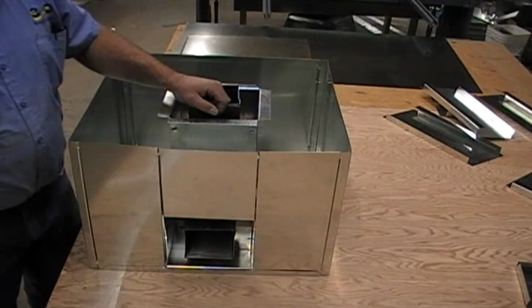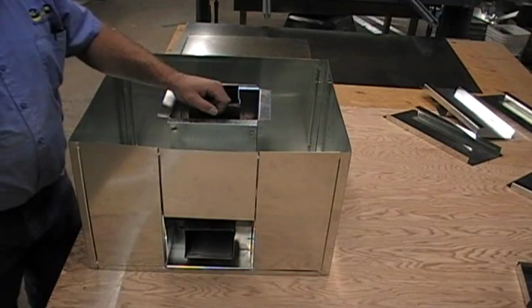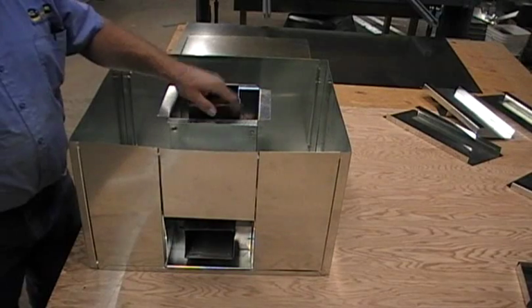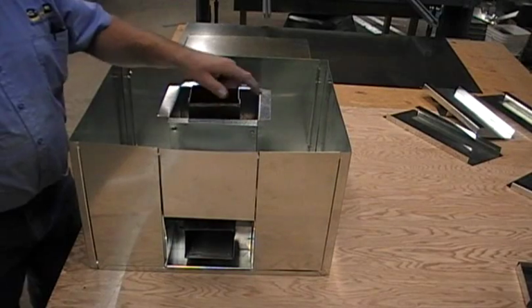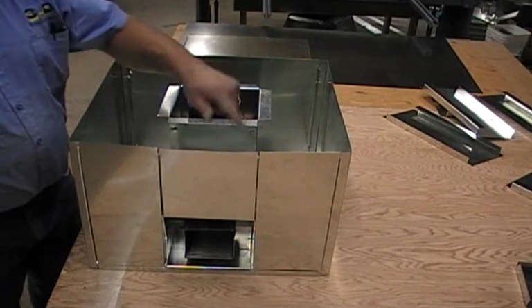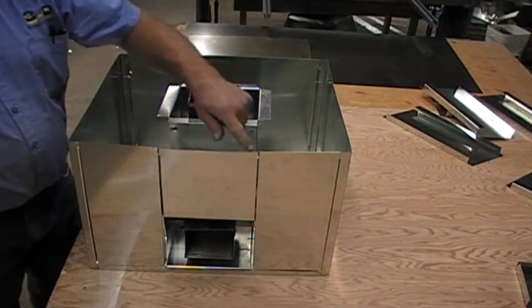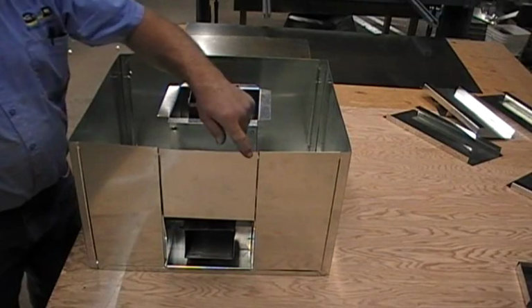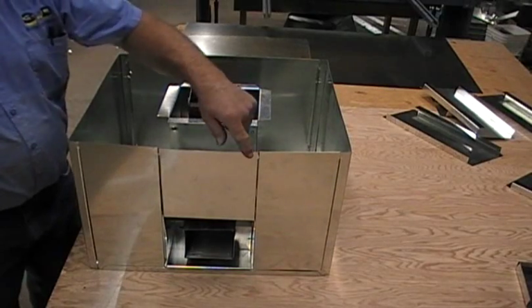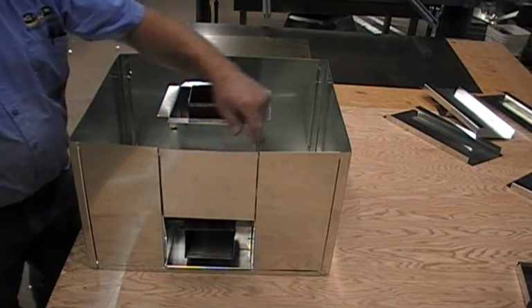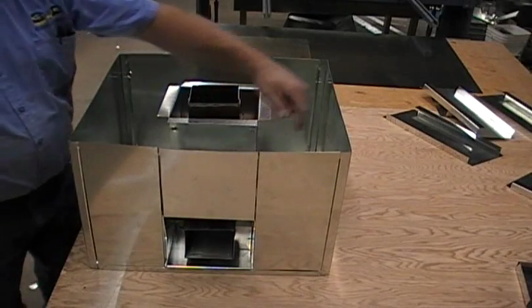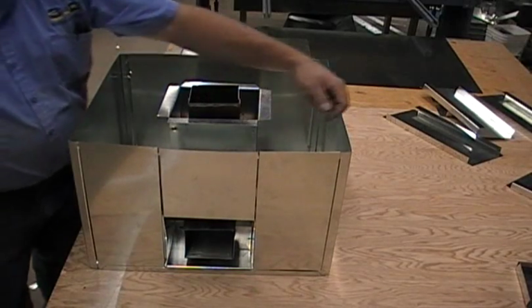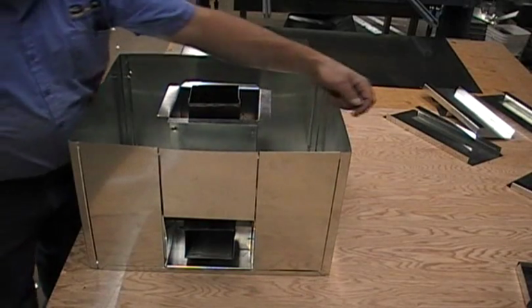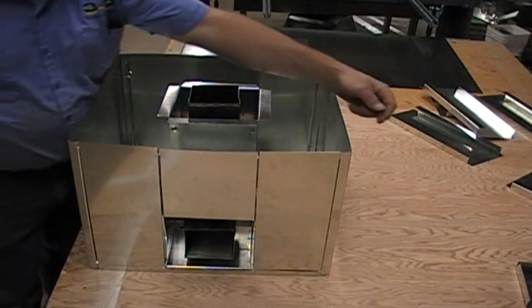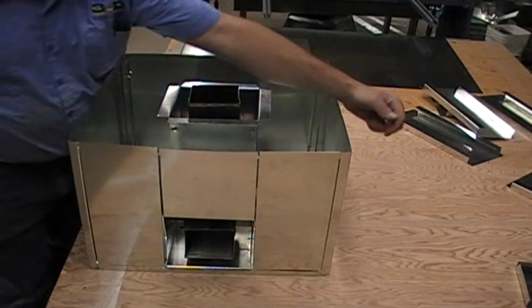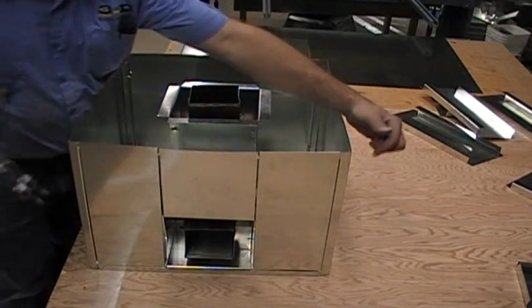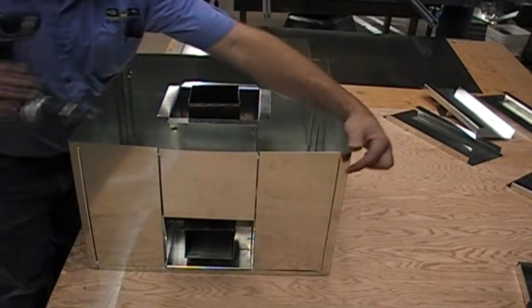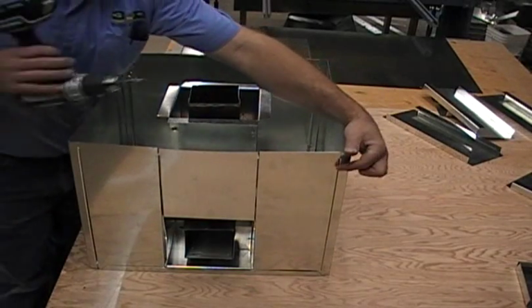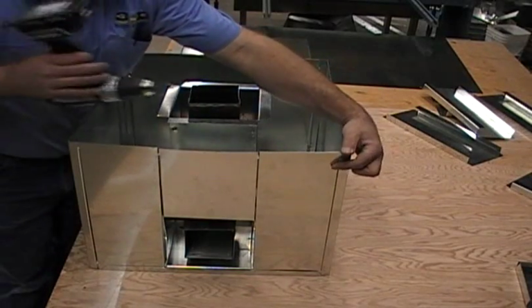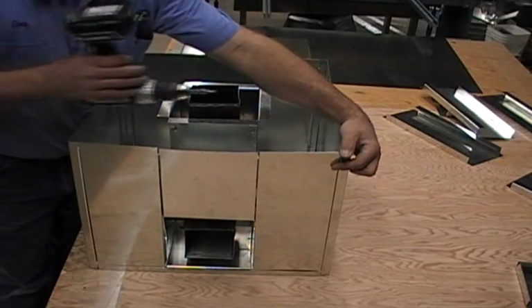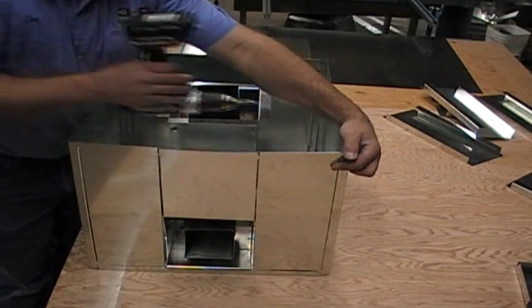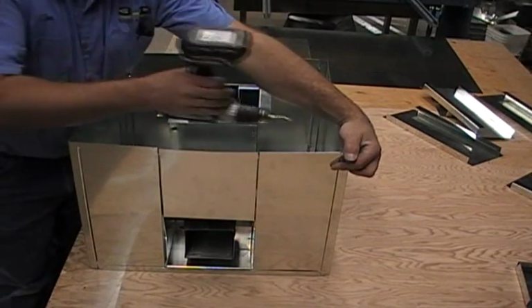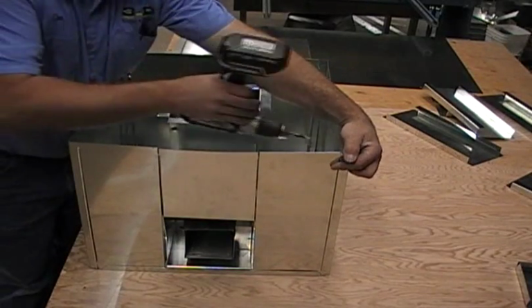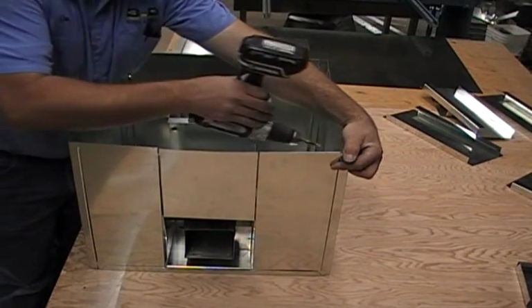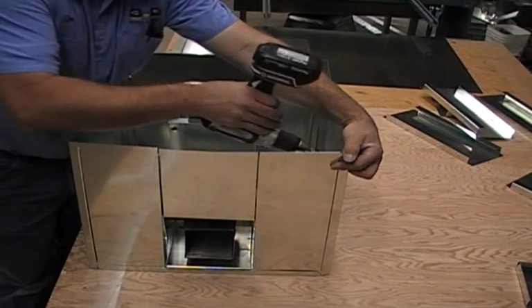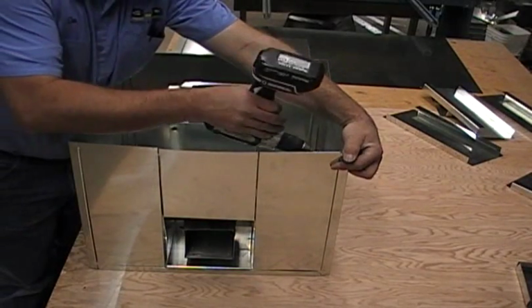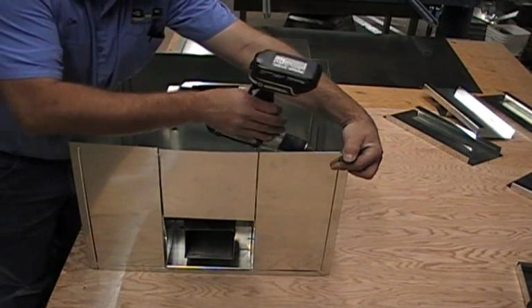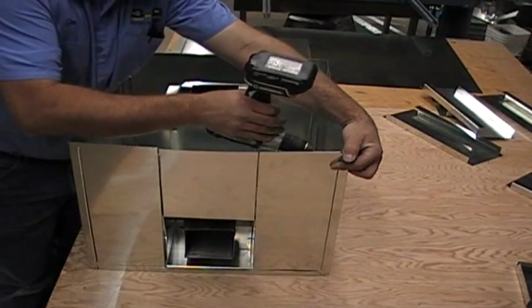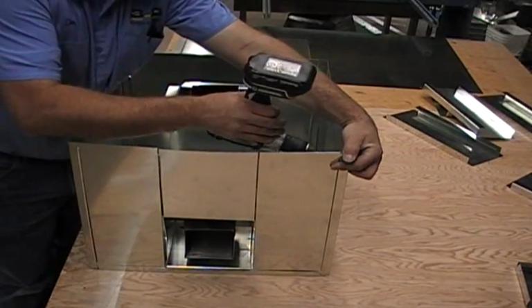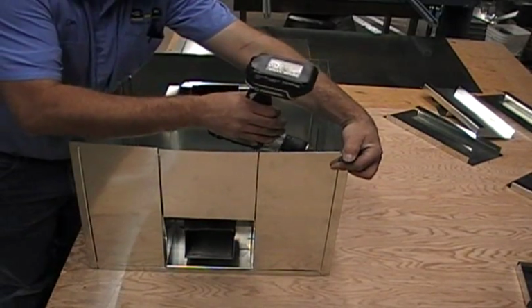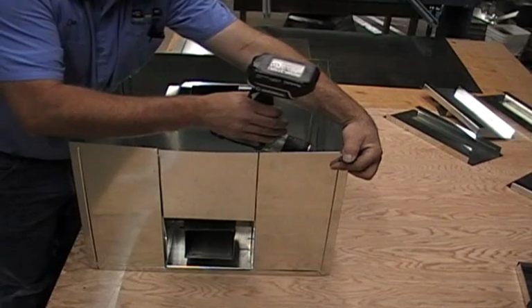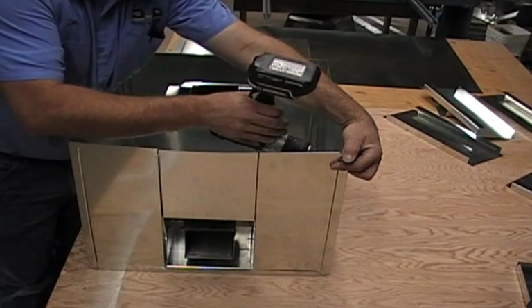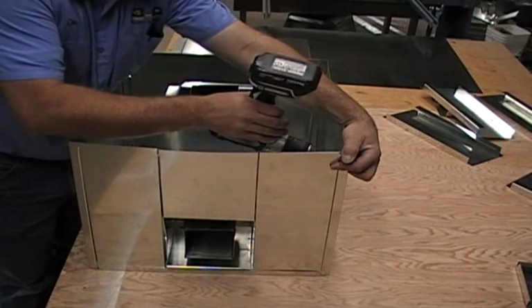Now that we've got the front taken care of, I'm going to go ahead and screw it together.